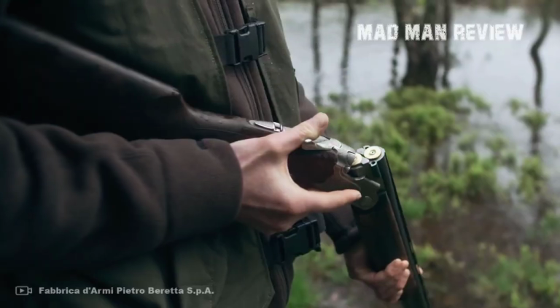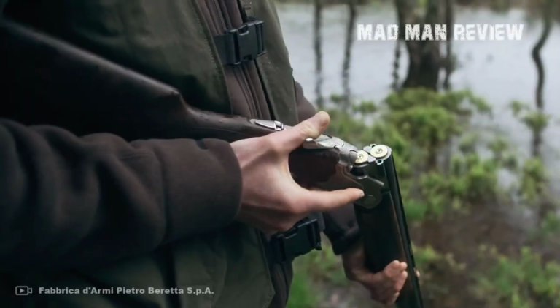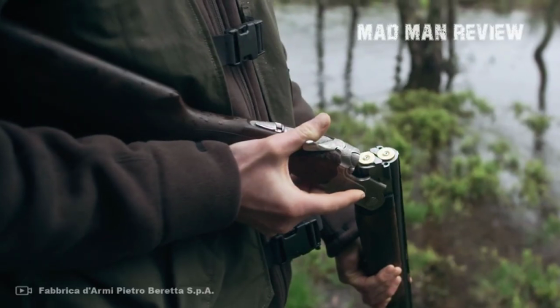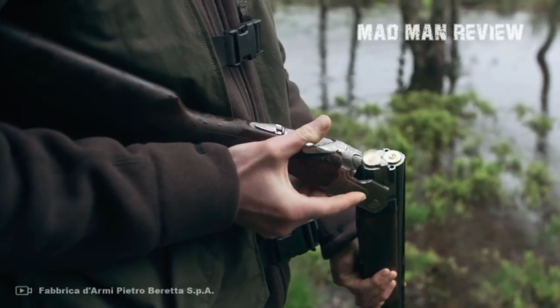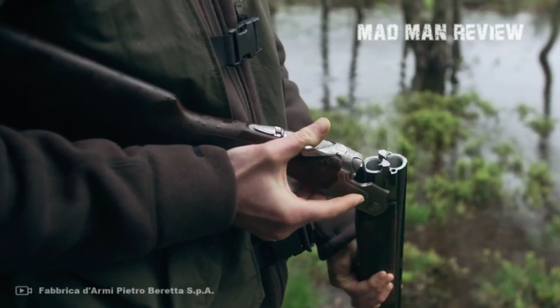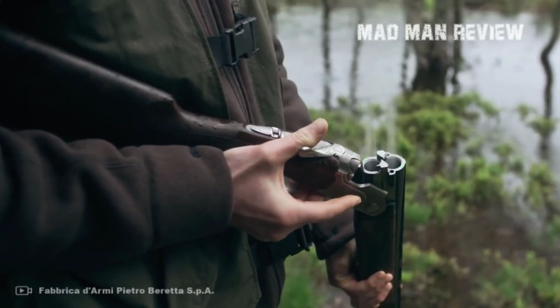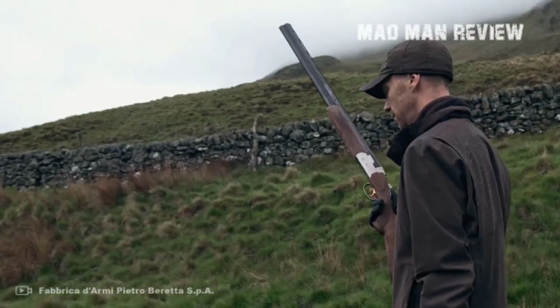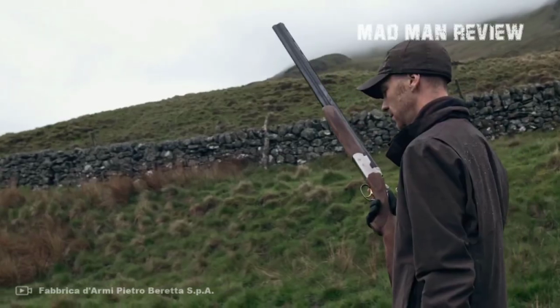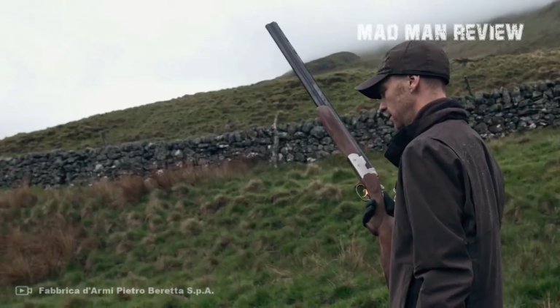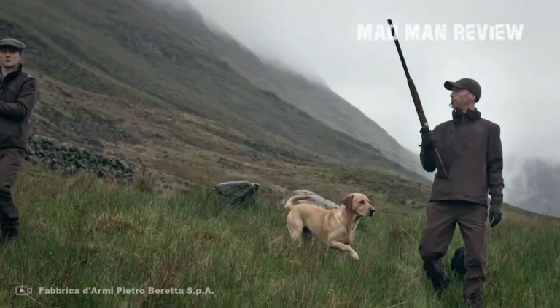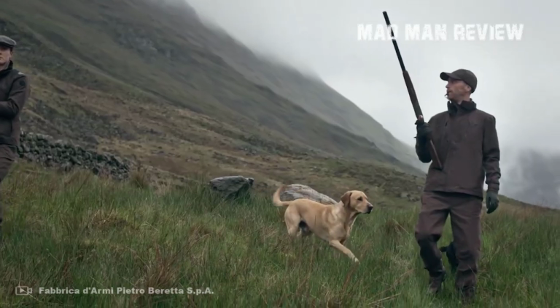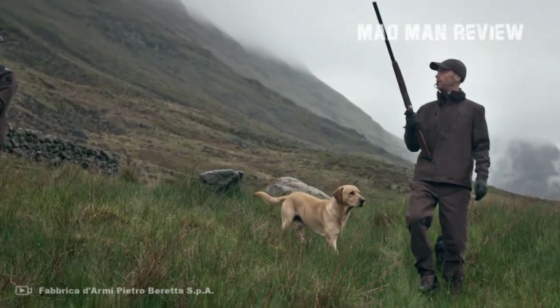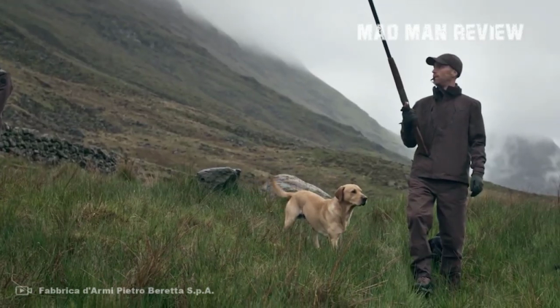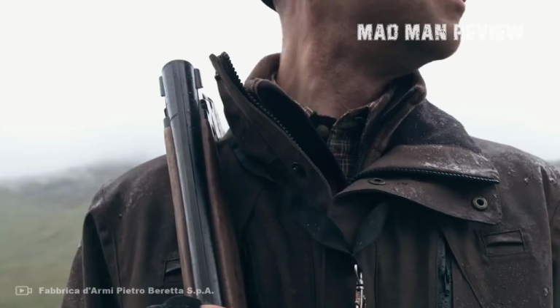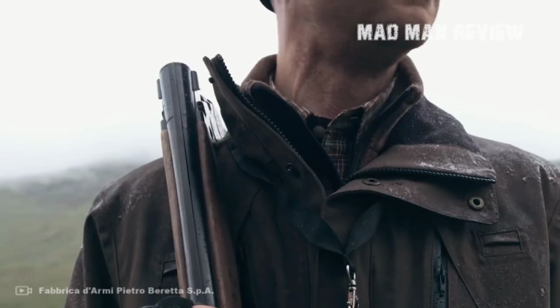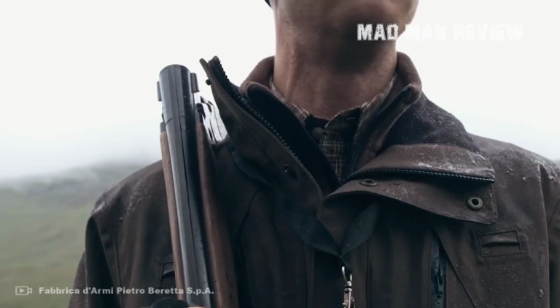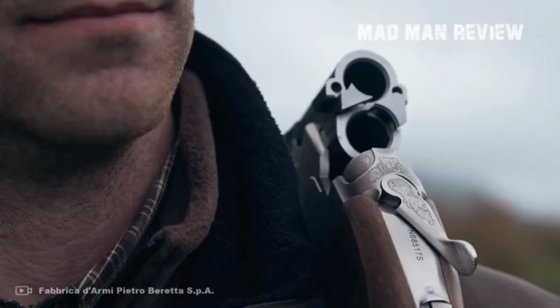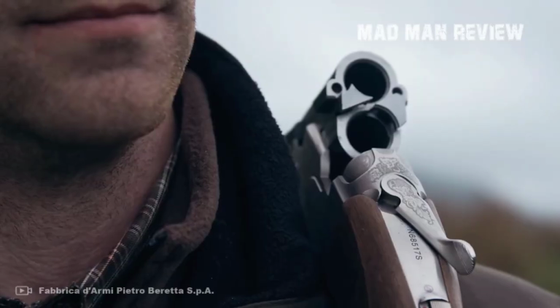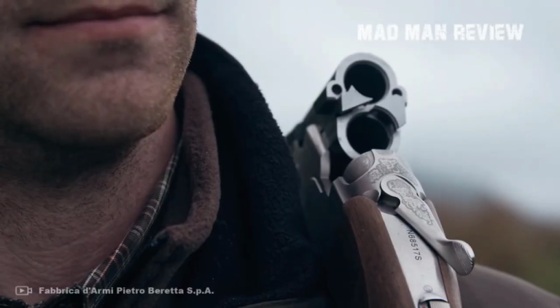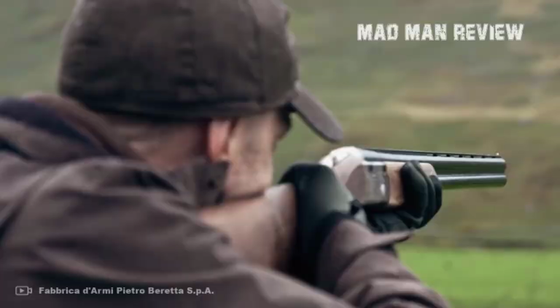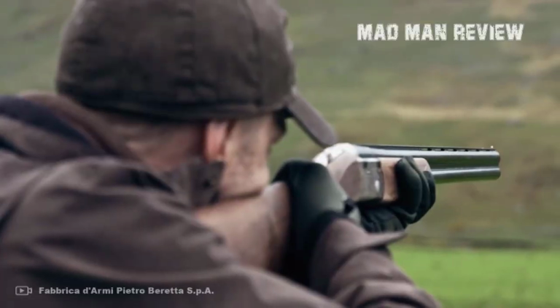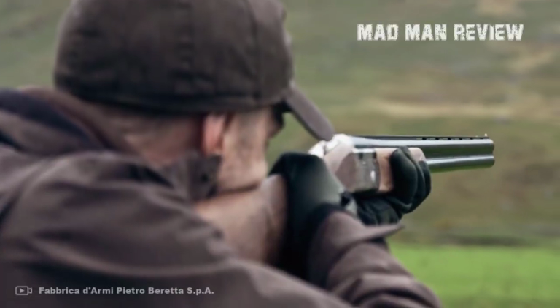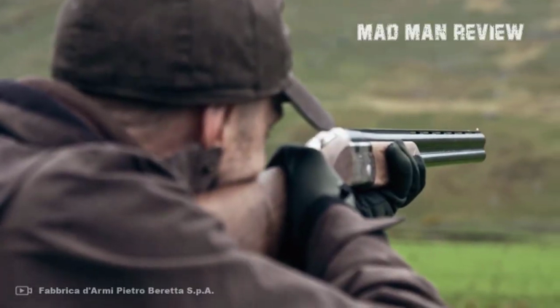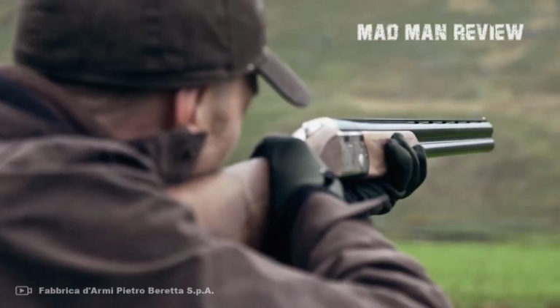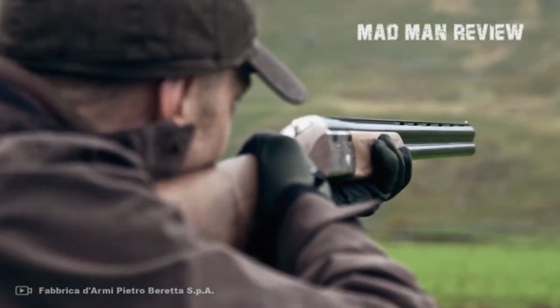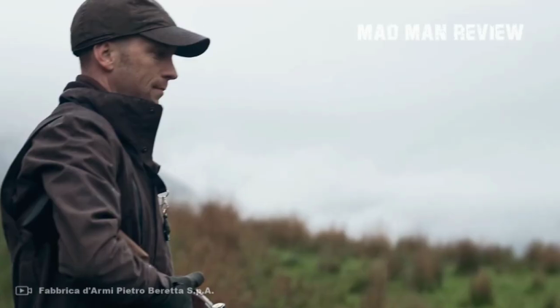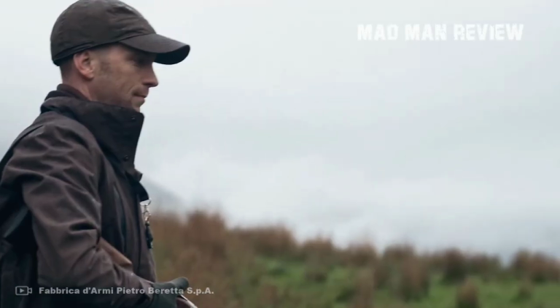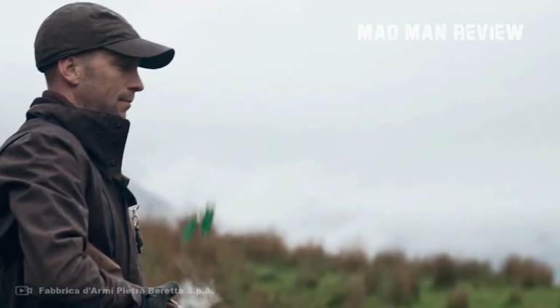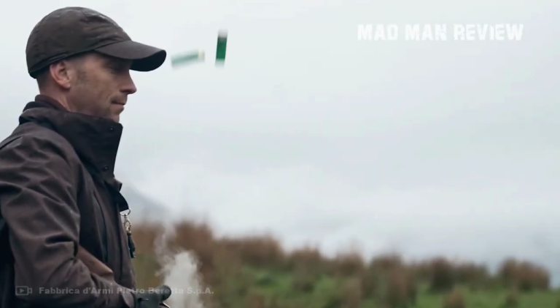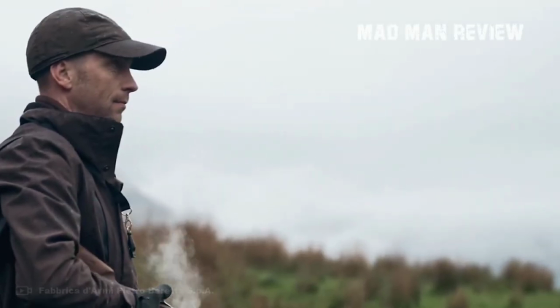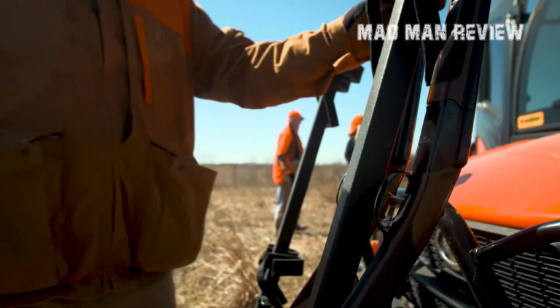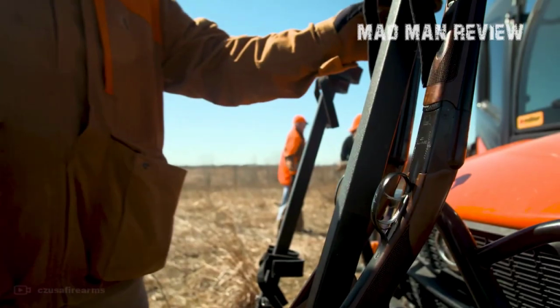We all see the elephant in the room. 12 gauge shotguns have overtaken 28 gauges a long time ago, and there are good reasons for that.